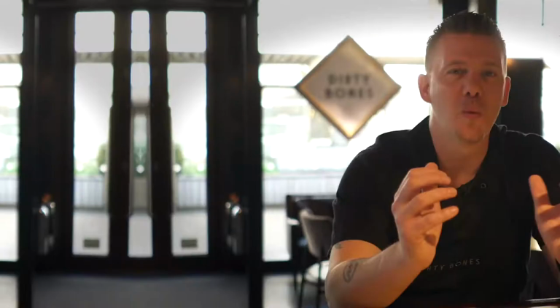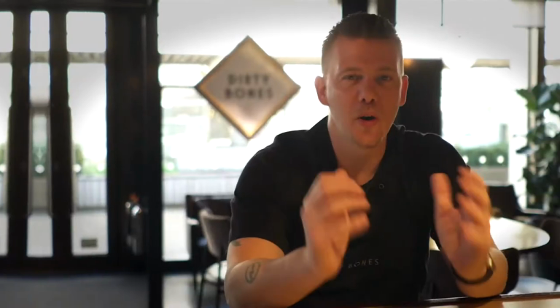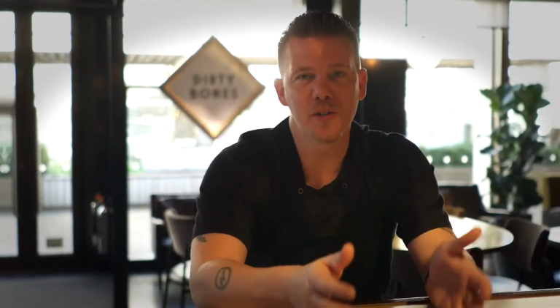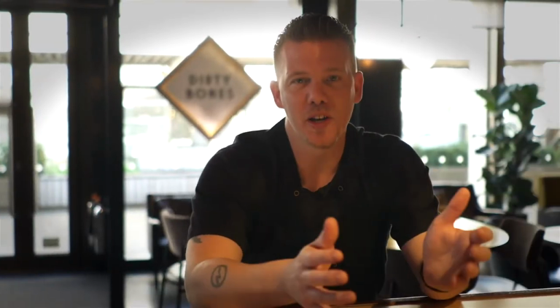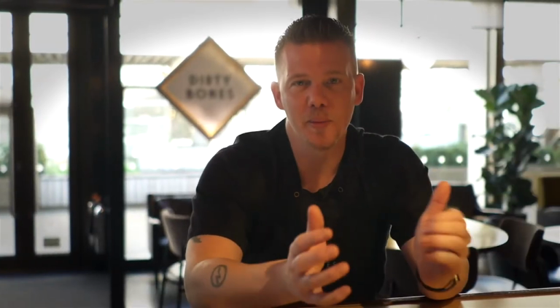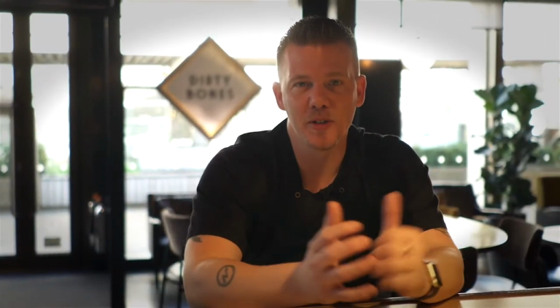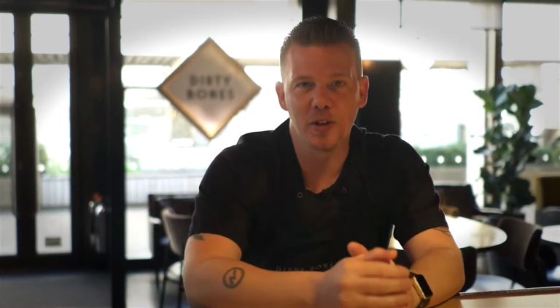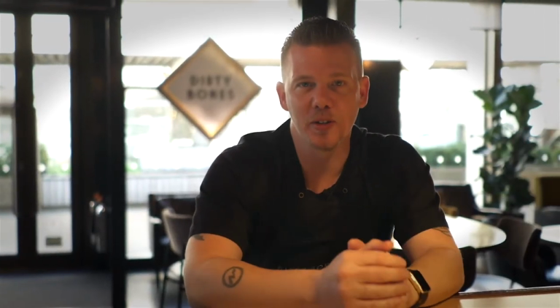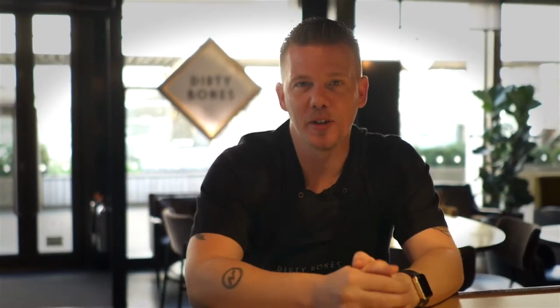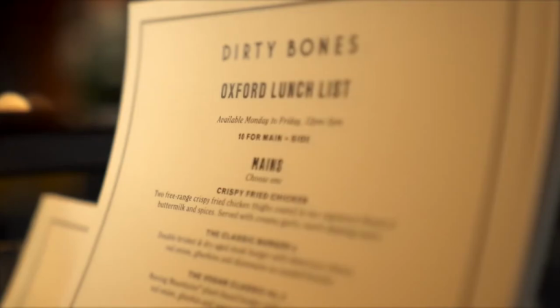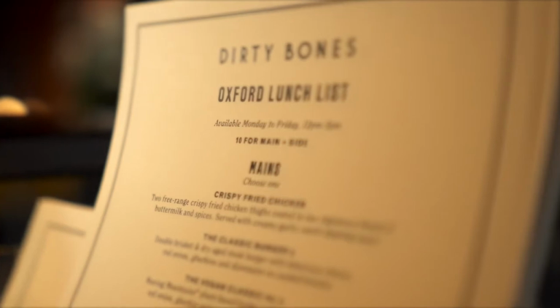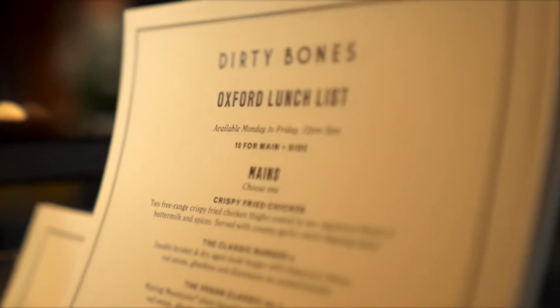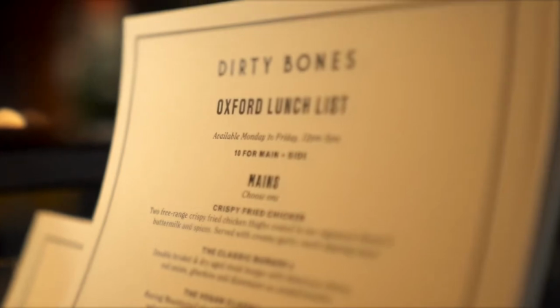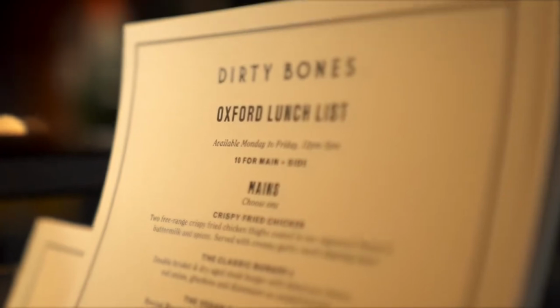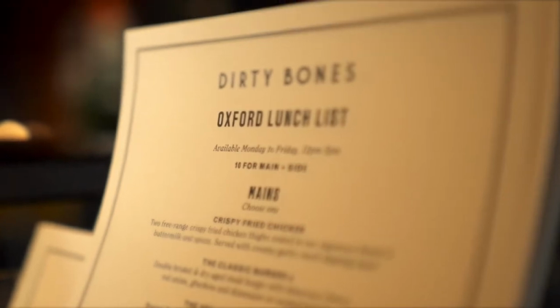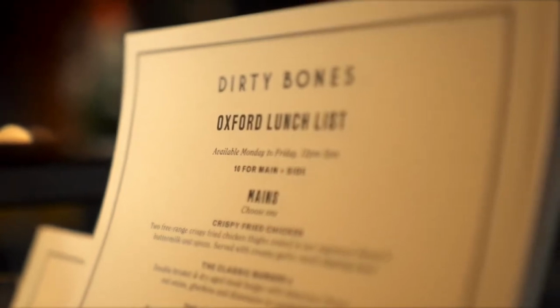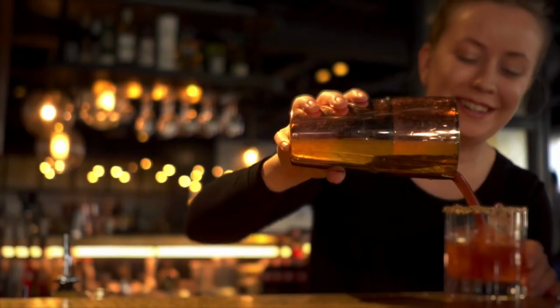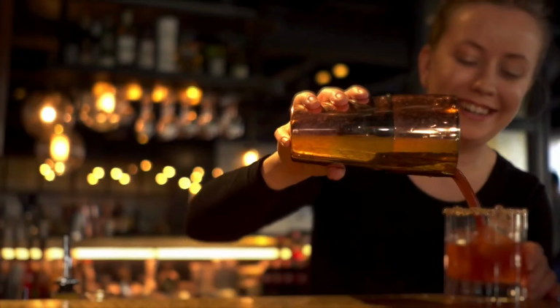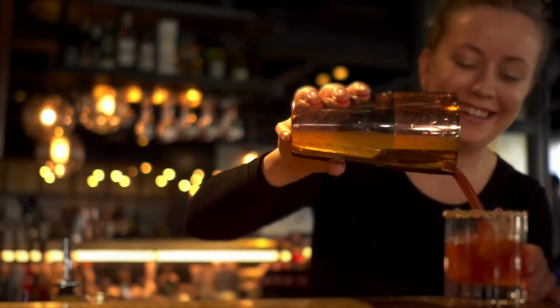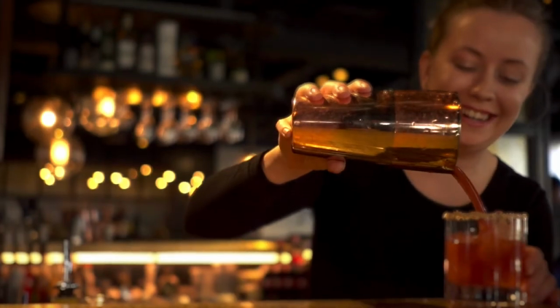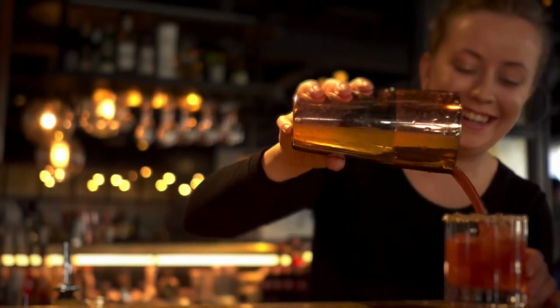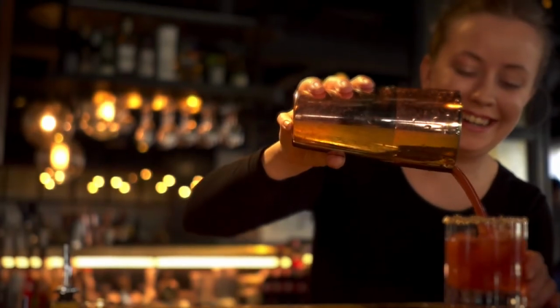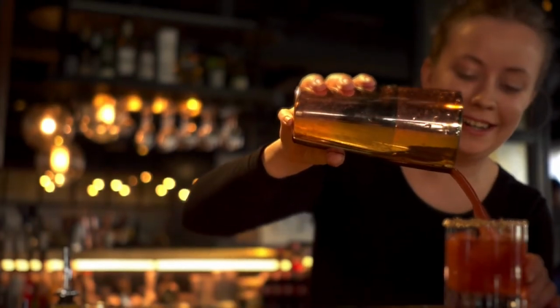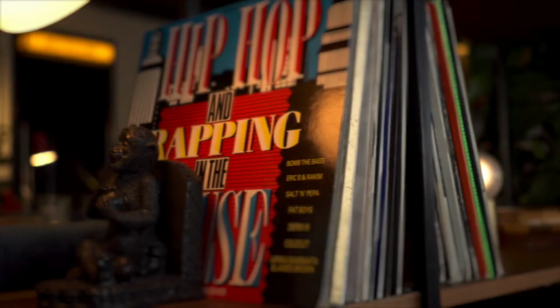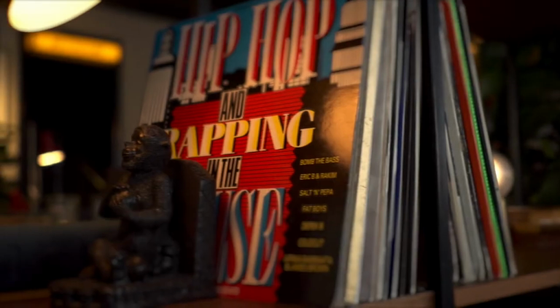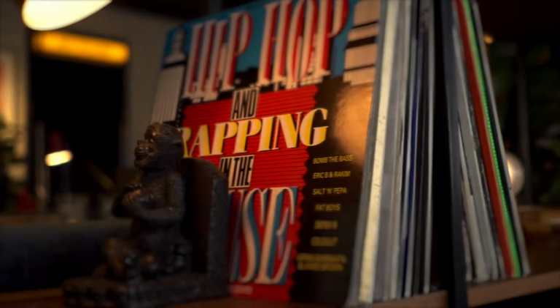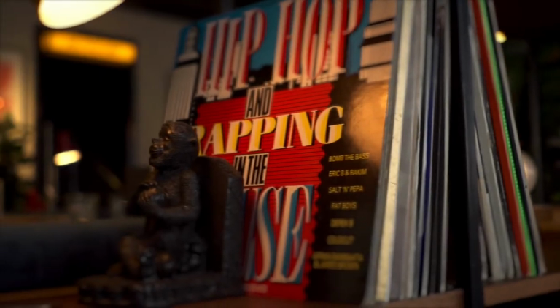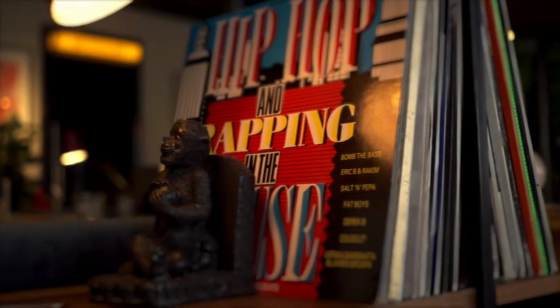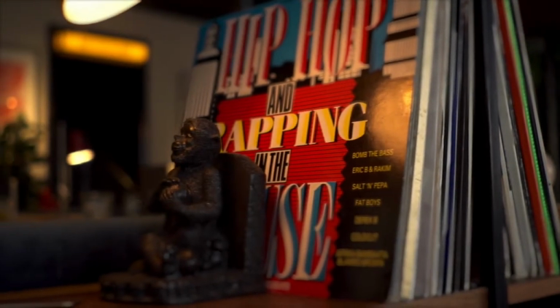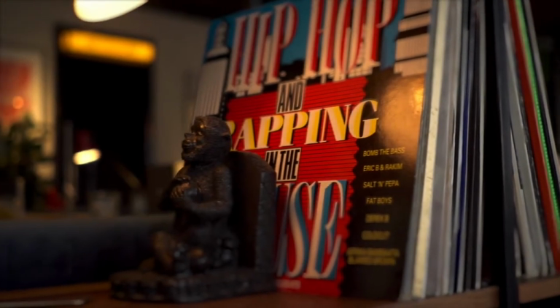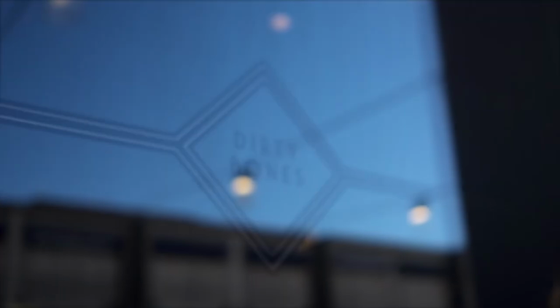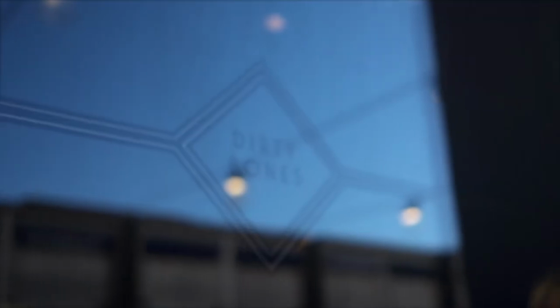Welcome to Dirty Bones in Oxford, the home of great food, good cocktails, banging tunes and good vibes only.